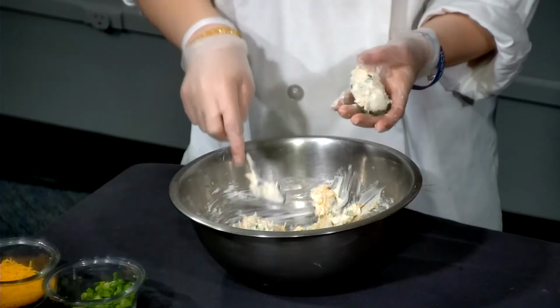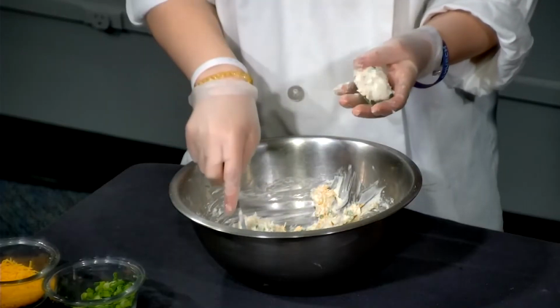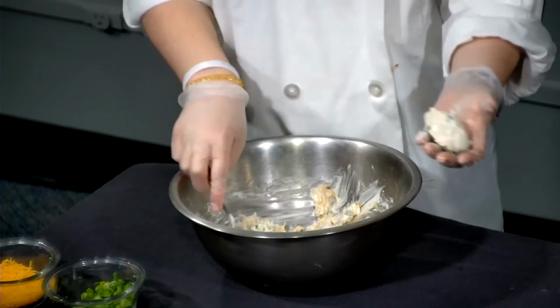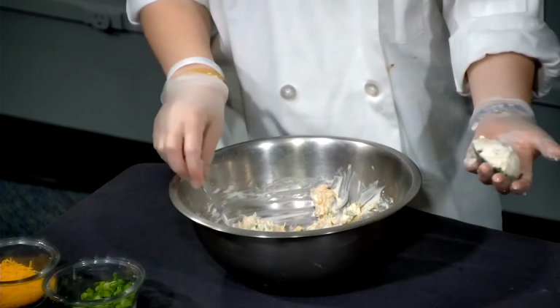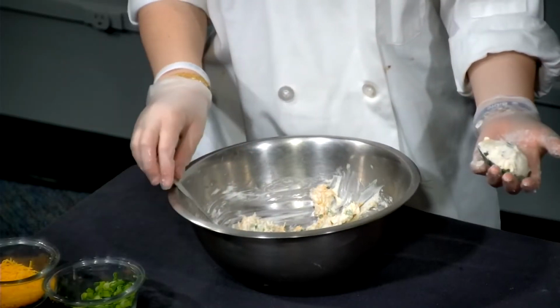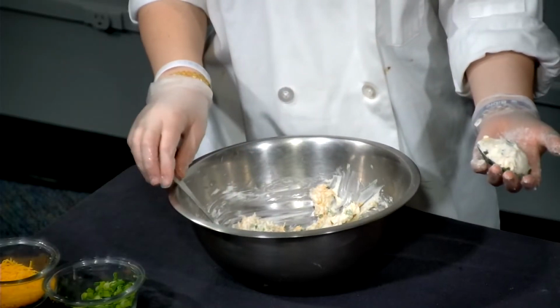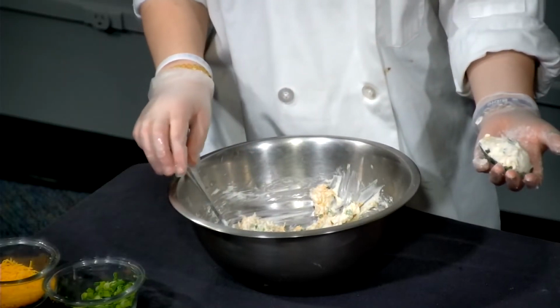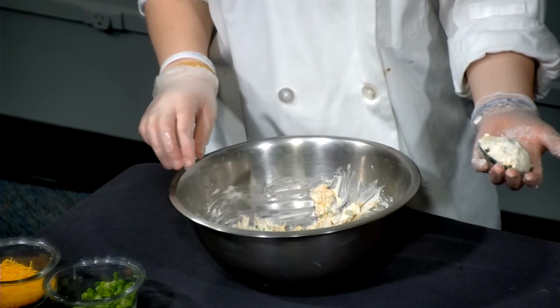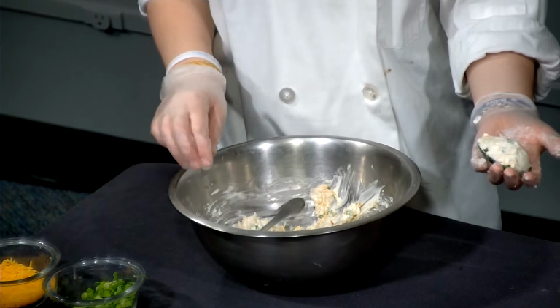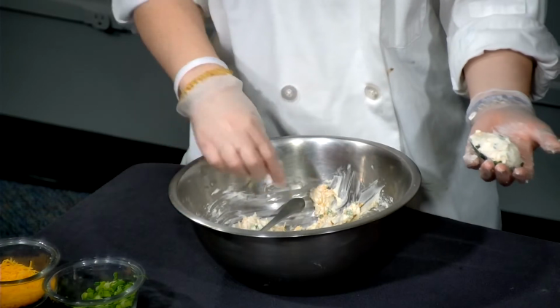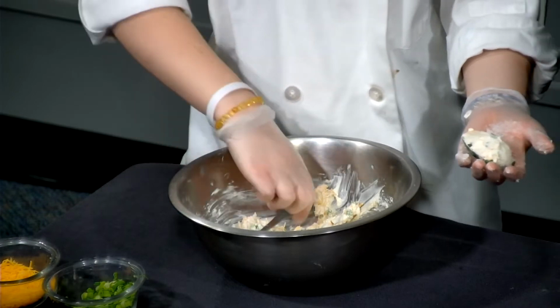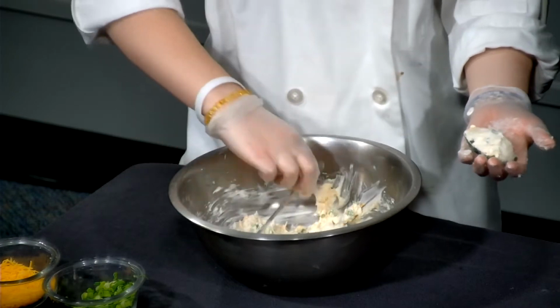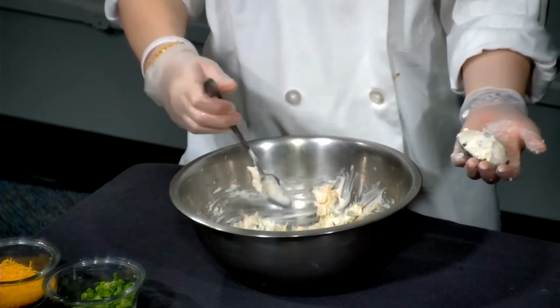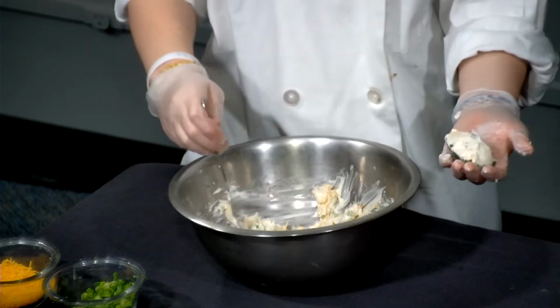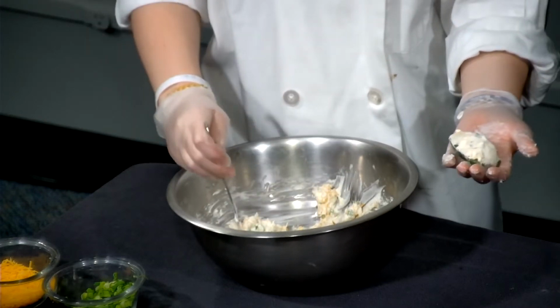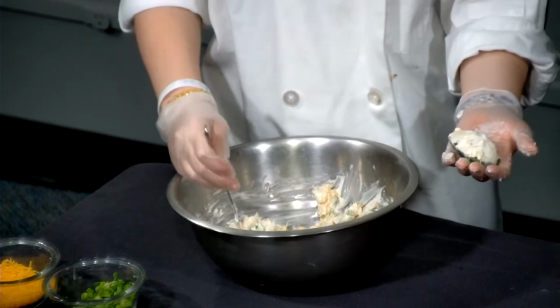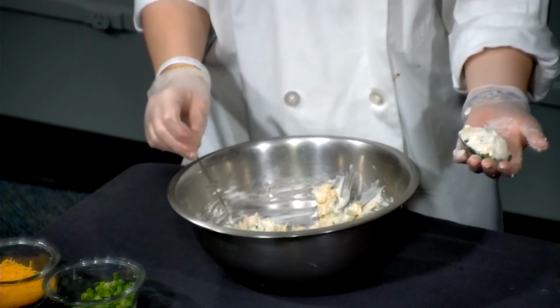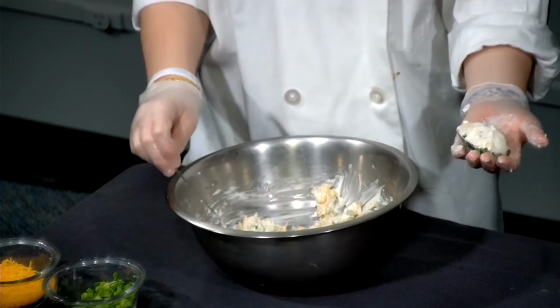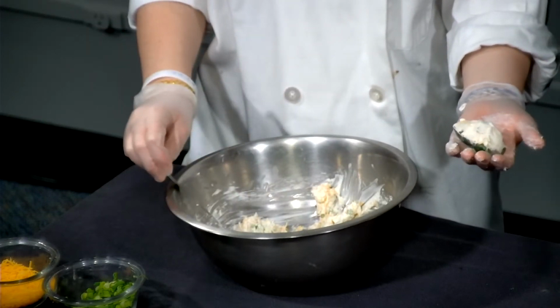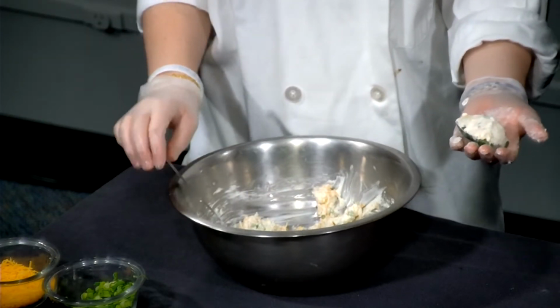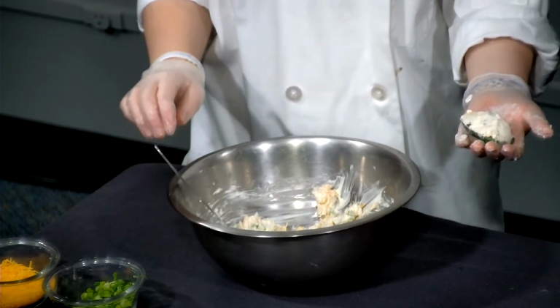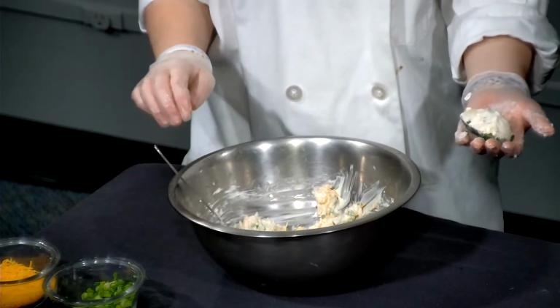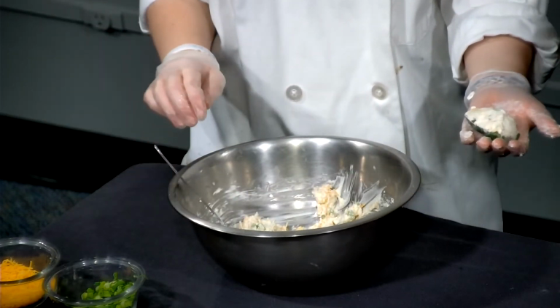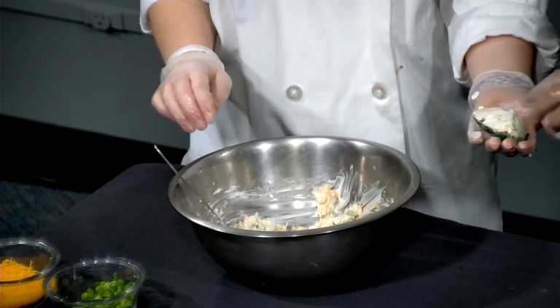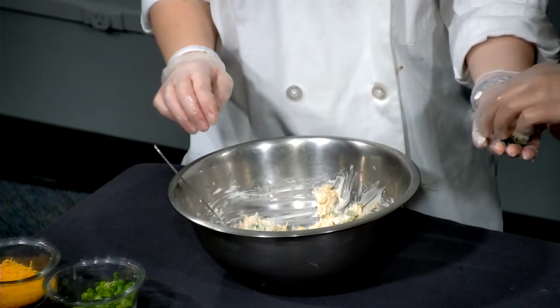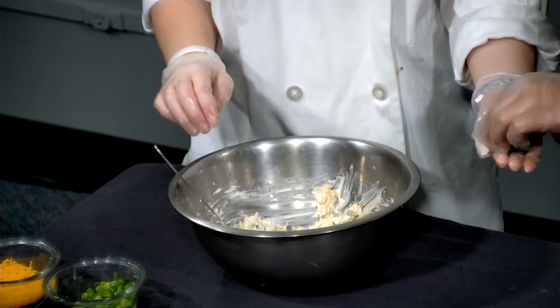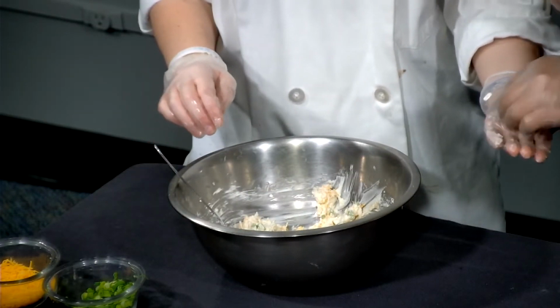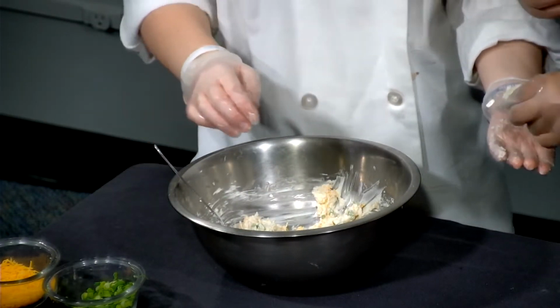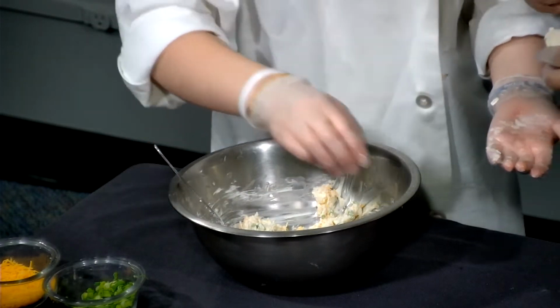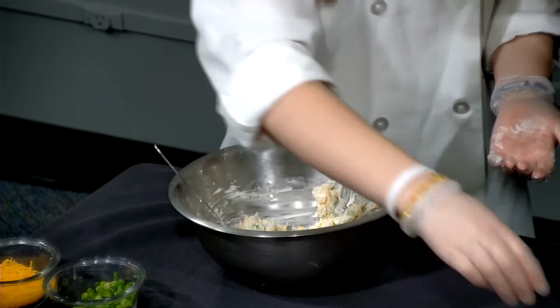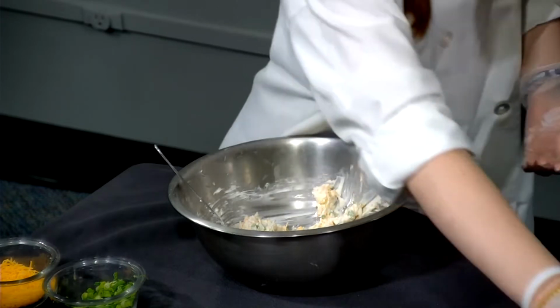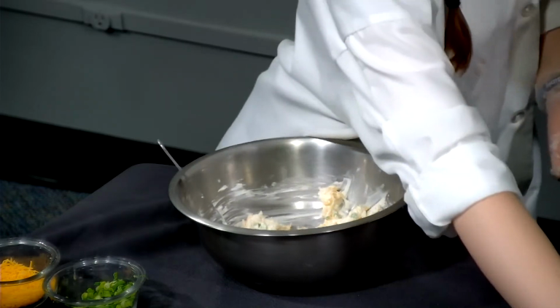Do you want to wrap this up? Yes. I feel like I started wrapping it without the cream cheese added. It's all good.